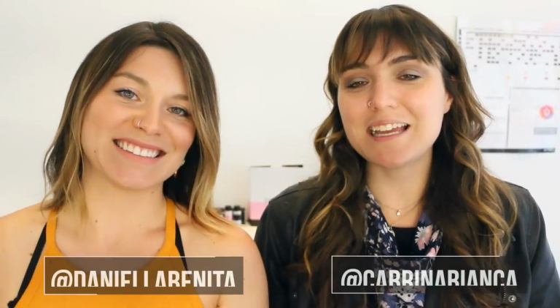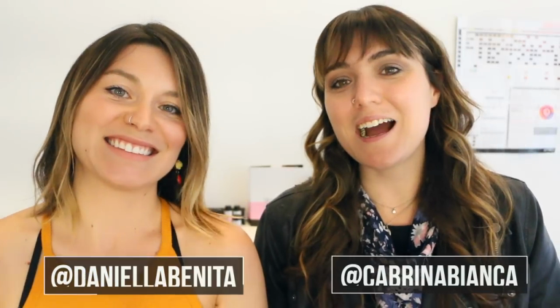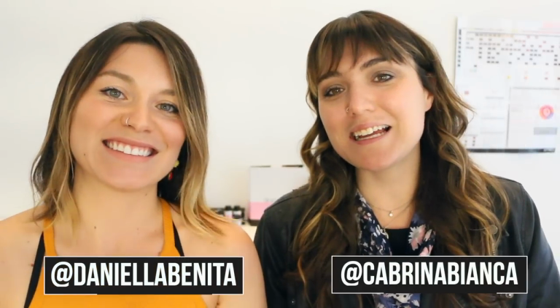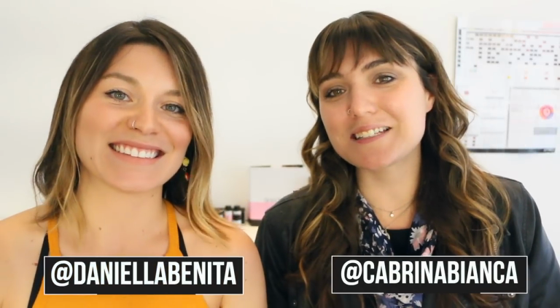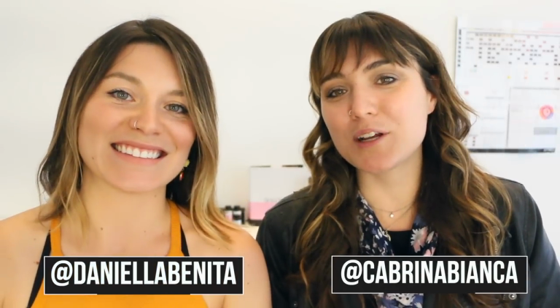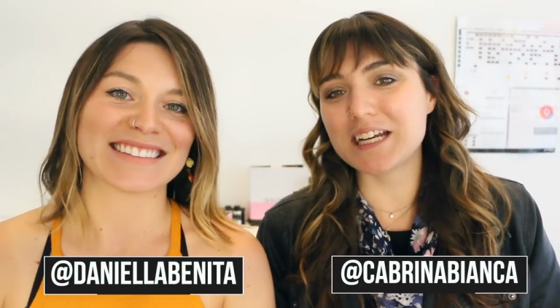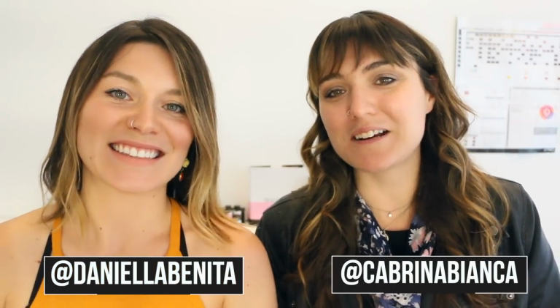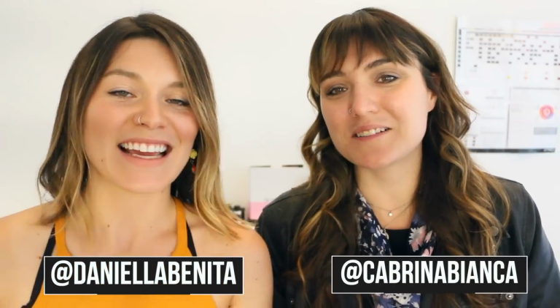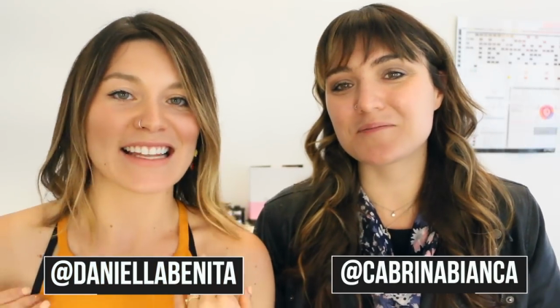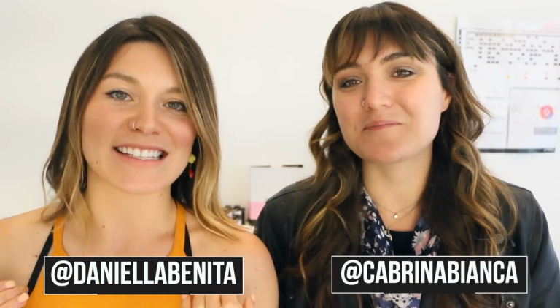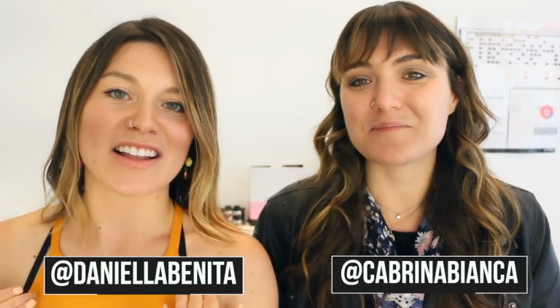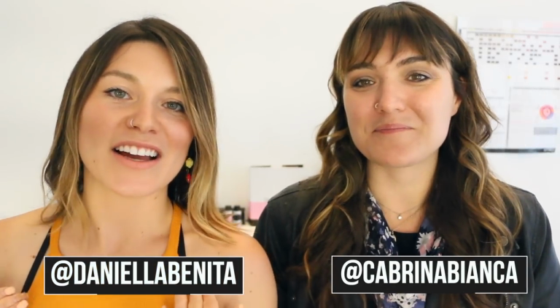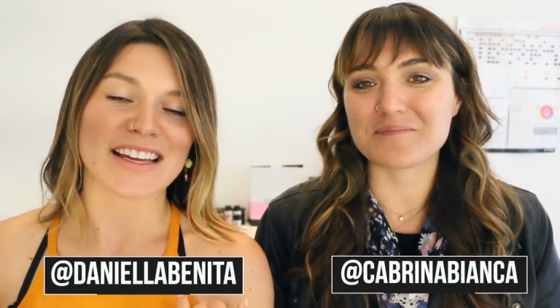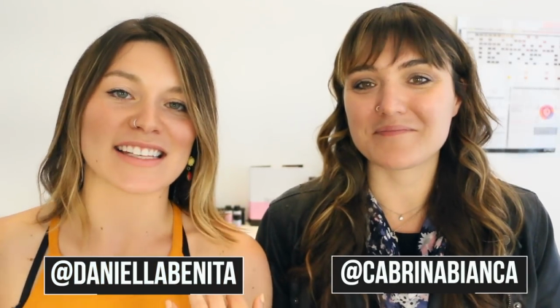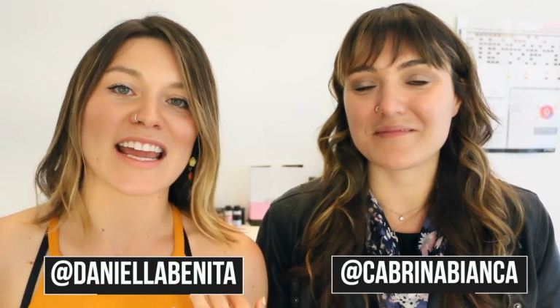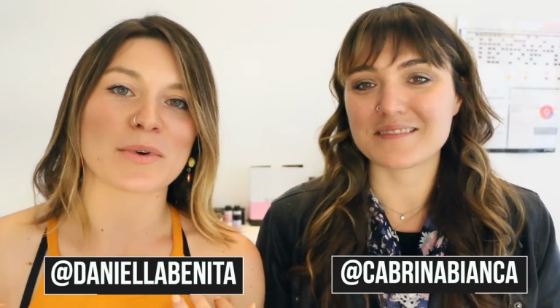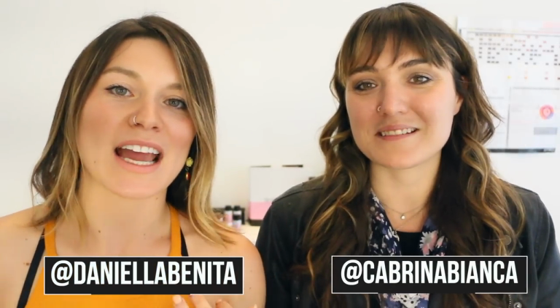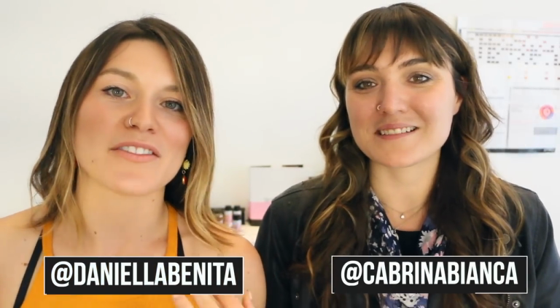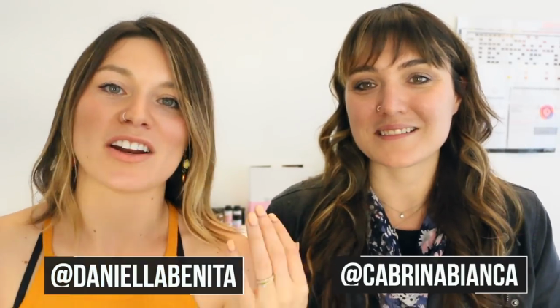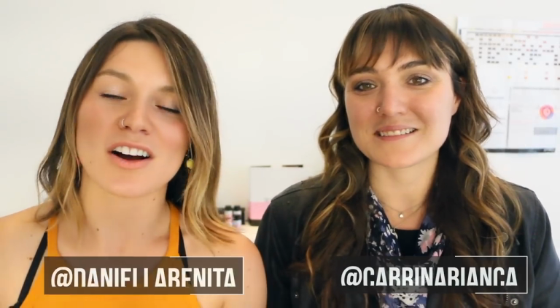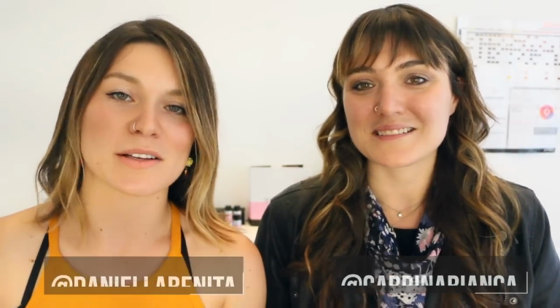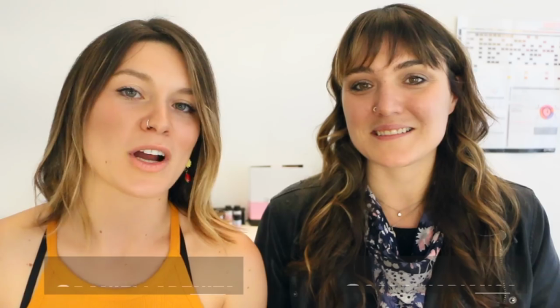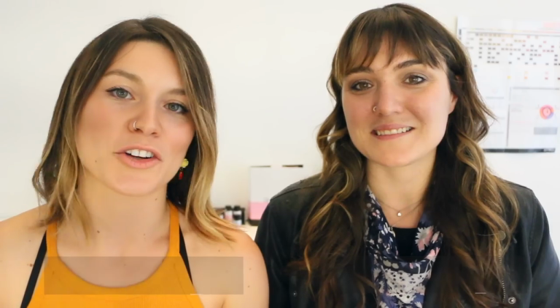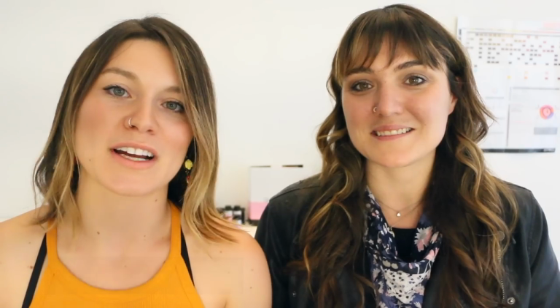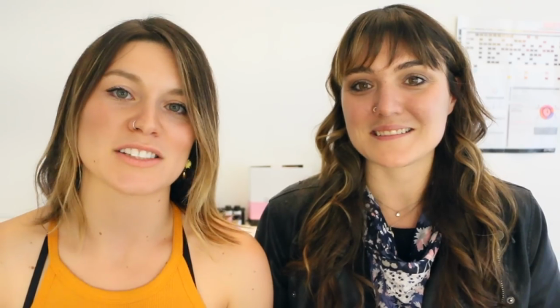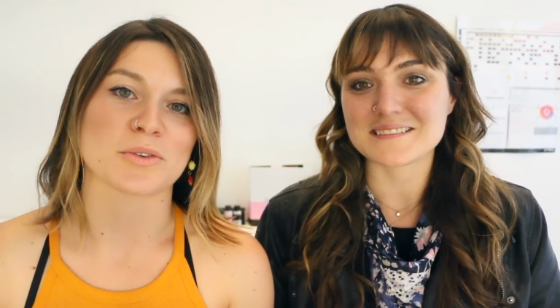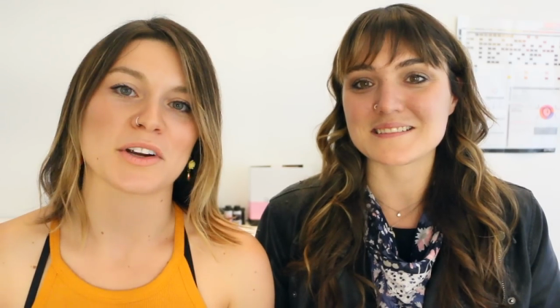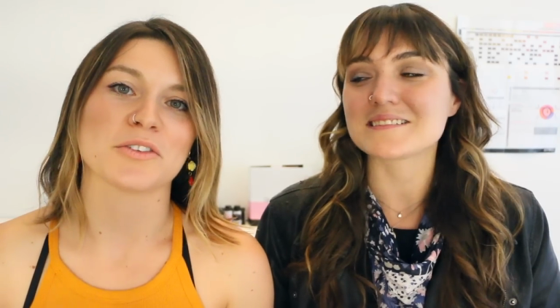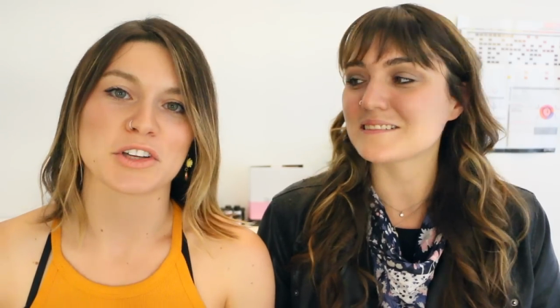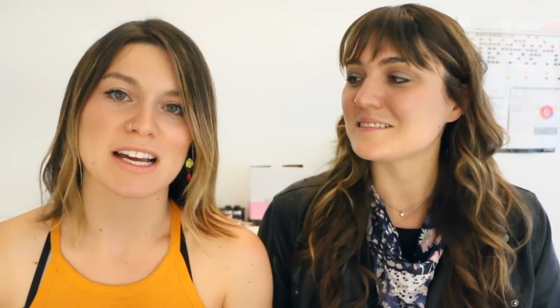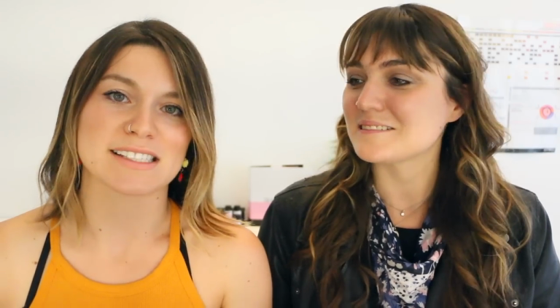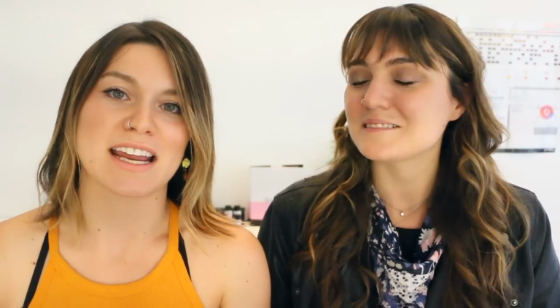Hey guys, Cabrina here and Daniella, and today we have an awesome color correcting tutorial for you guys today.